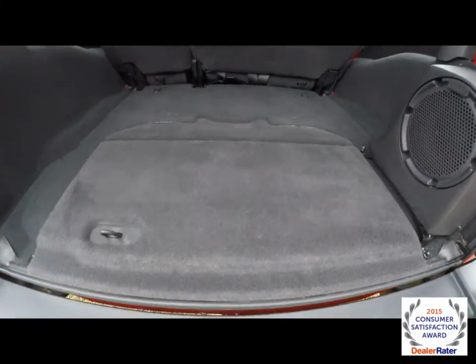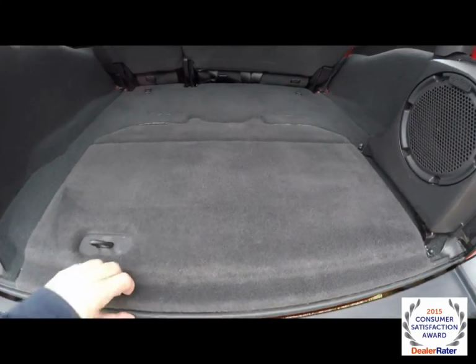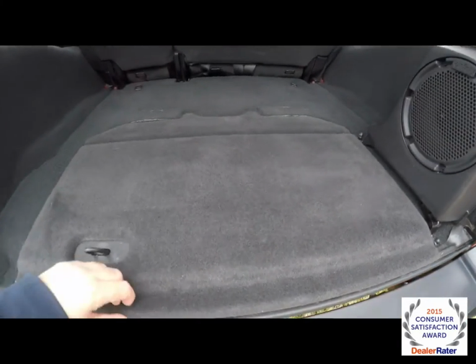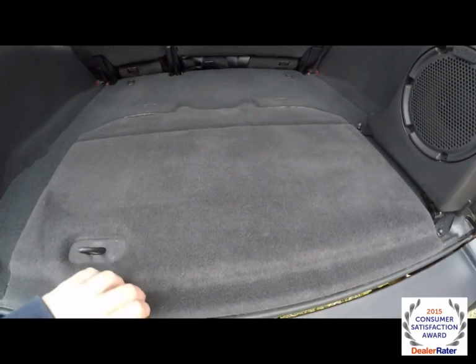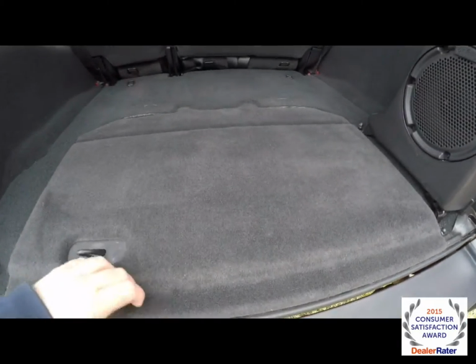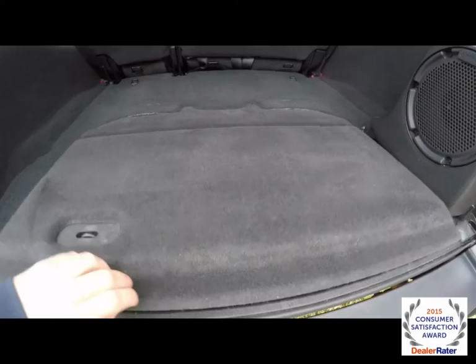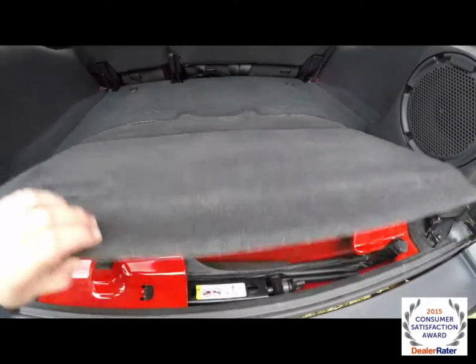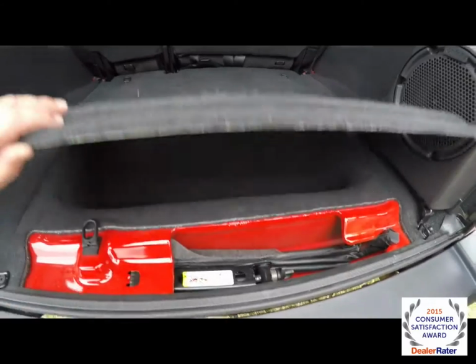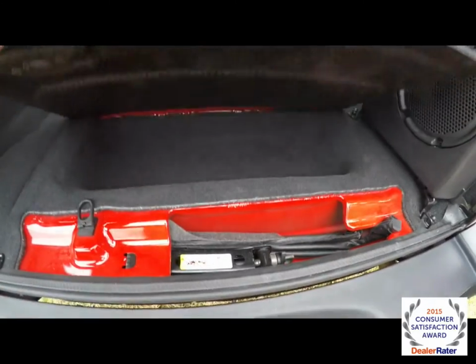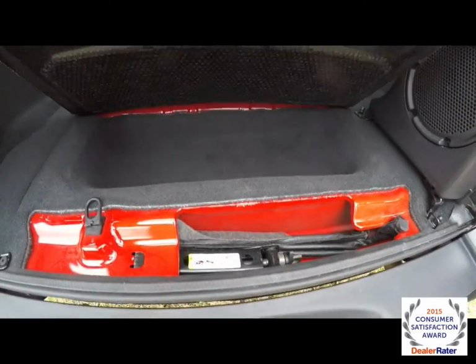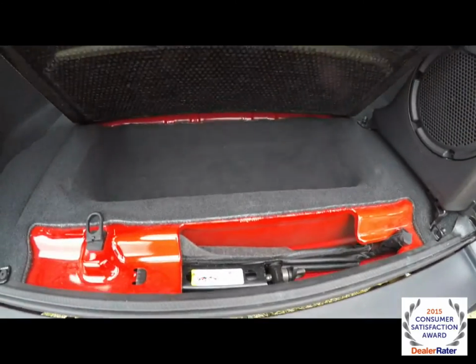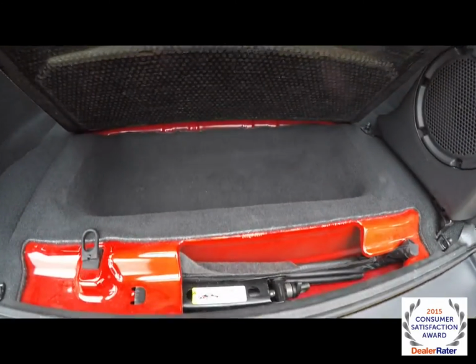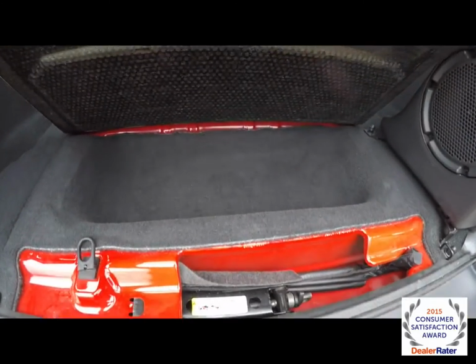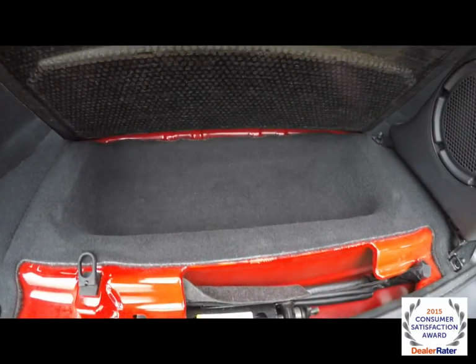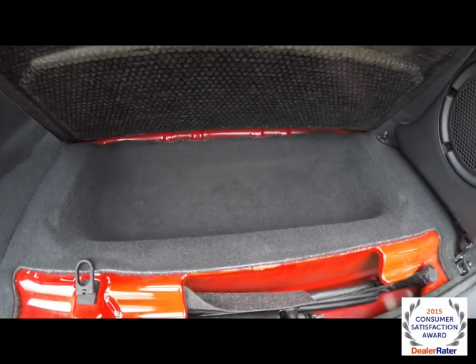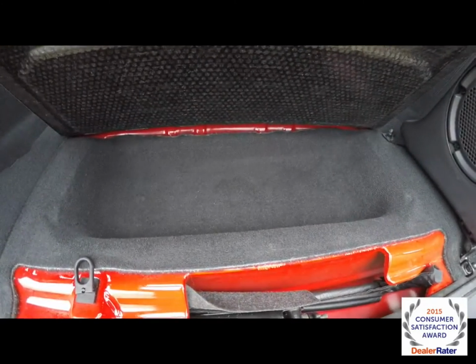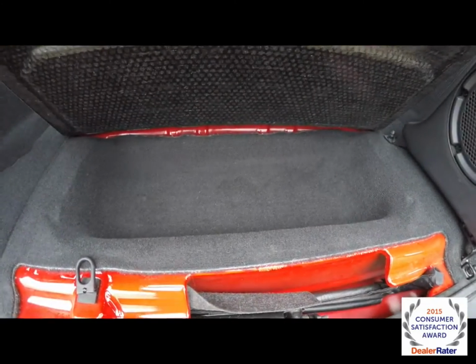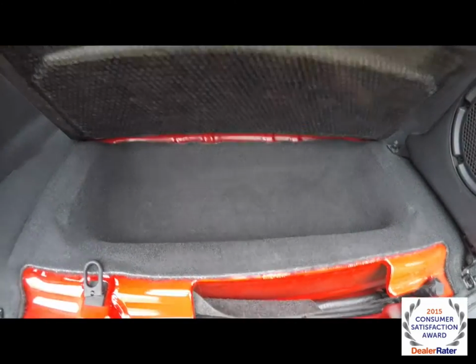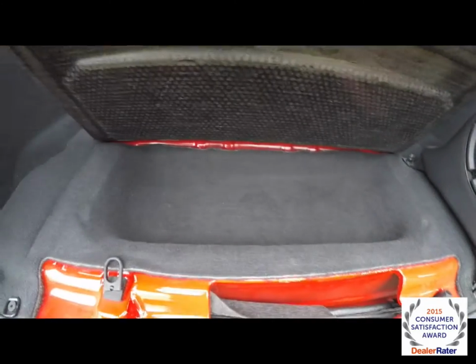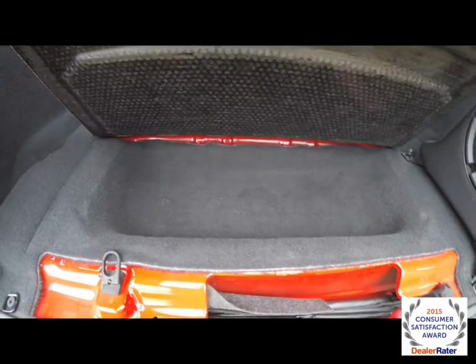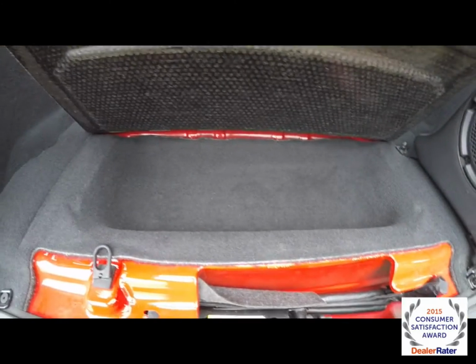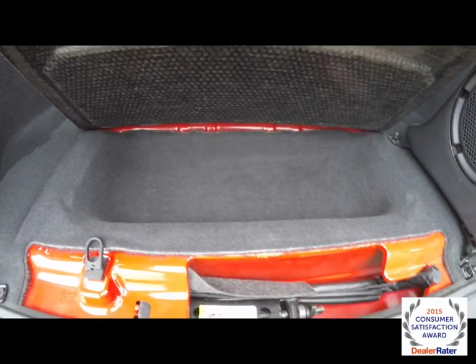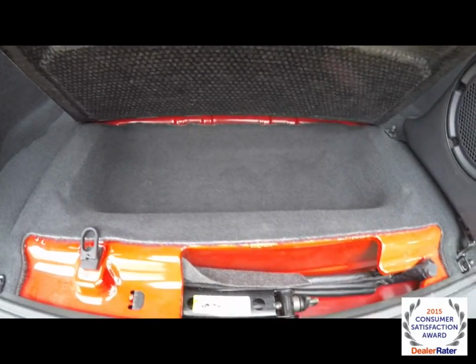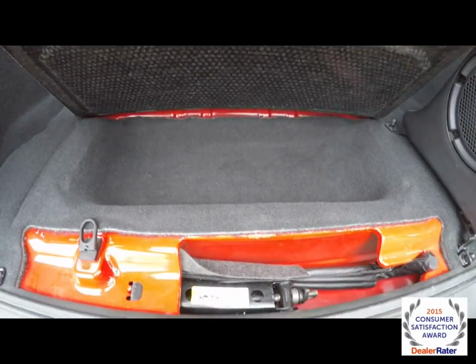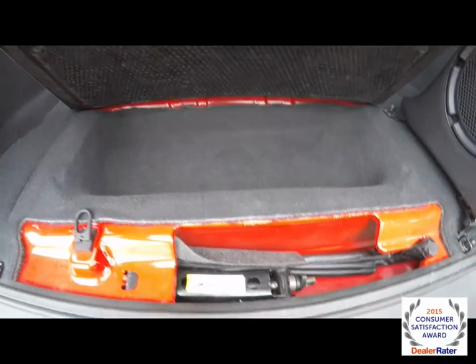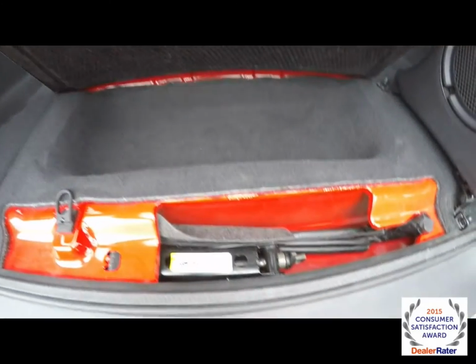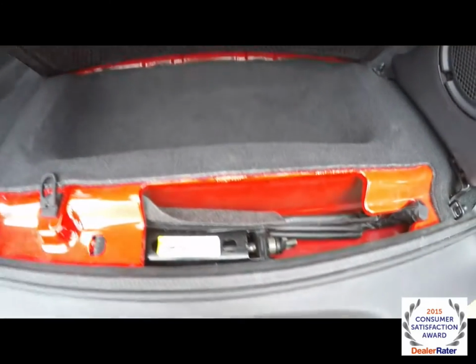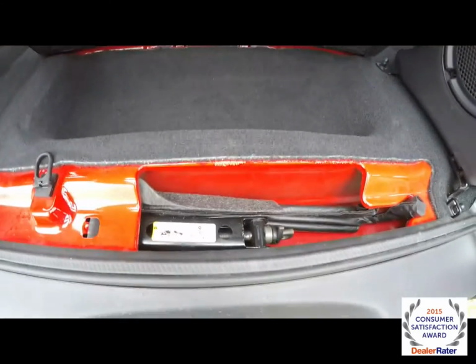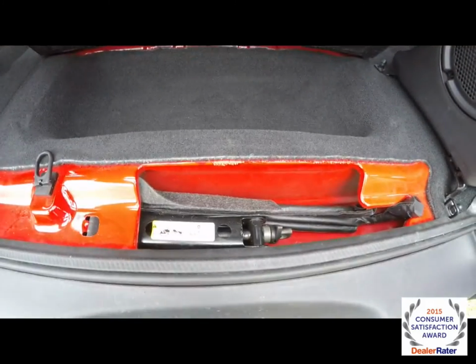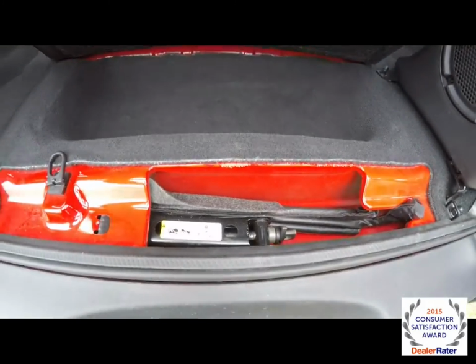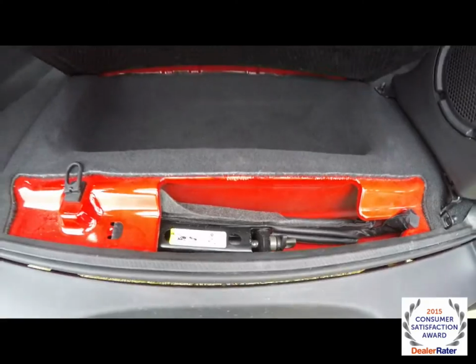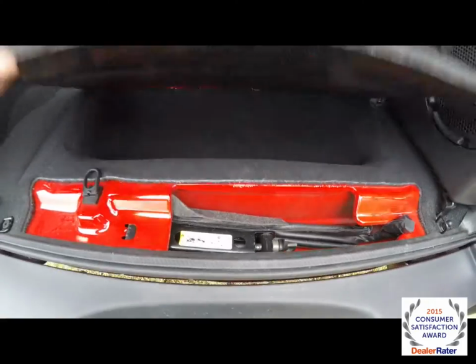Take a look at the luggage area. Nice amount of storage underneath this floor mat. You also have your jack and tools.